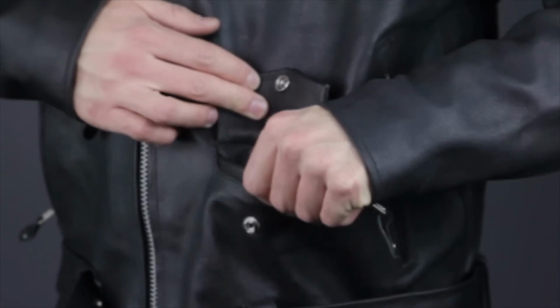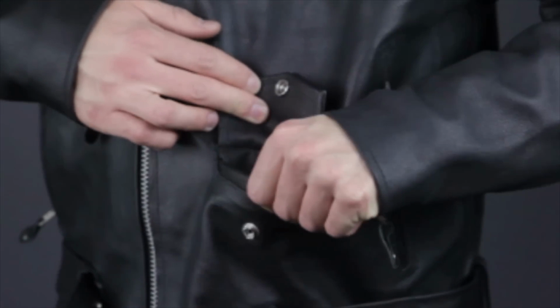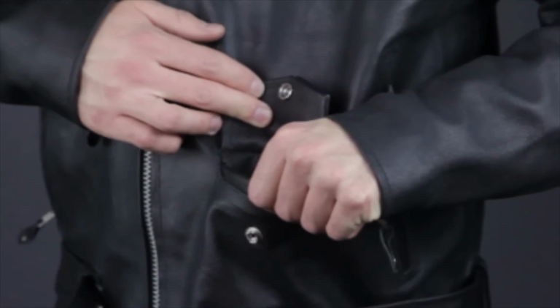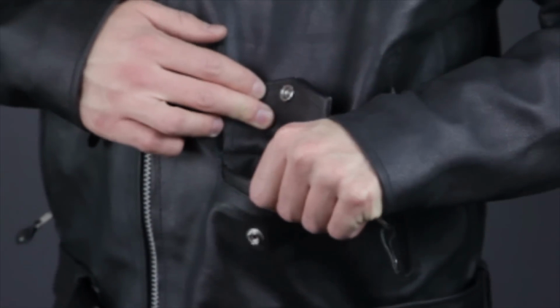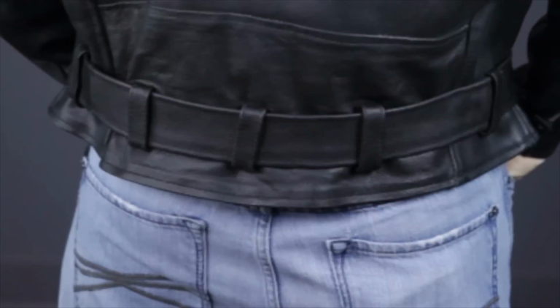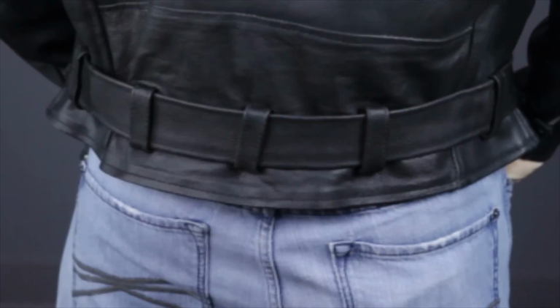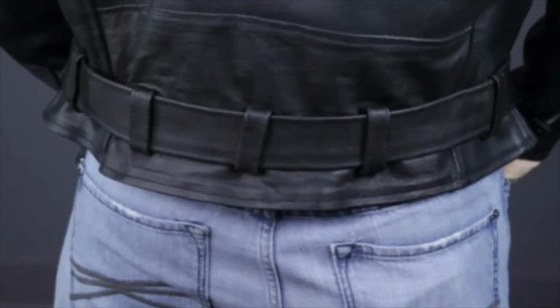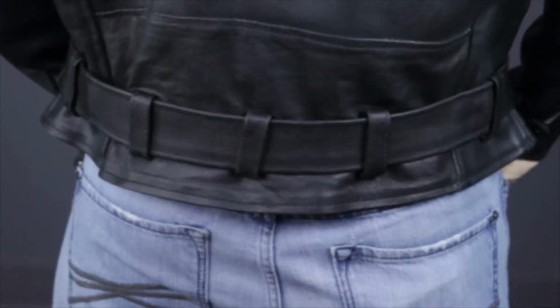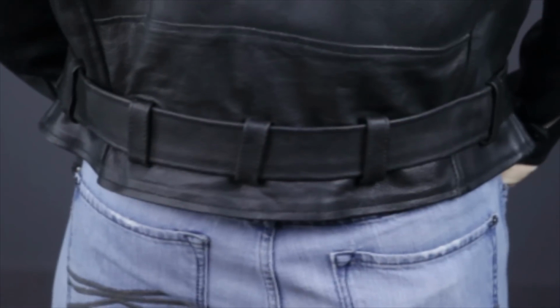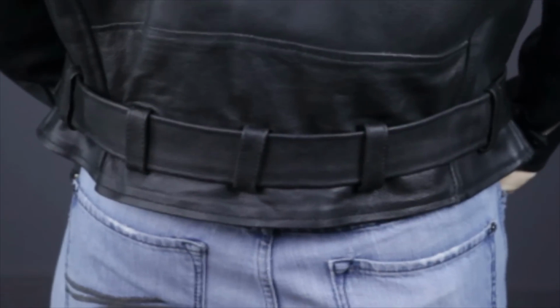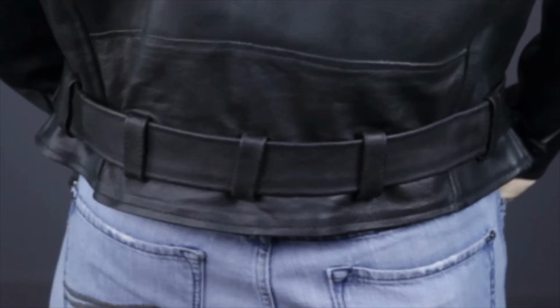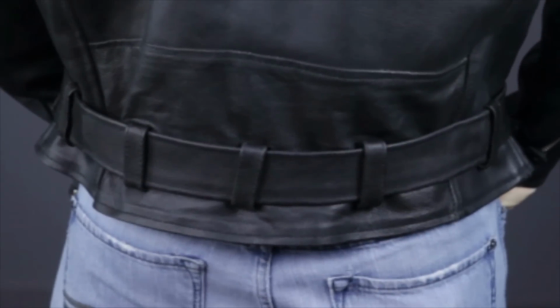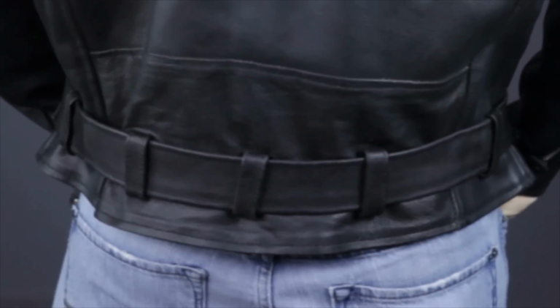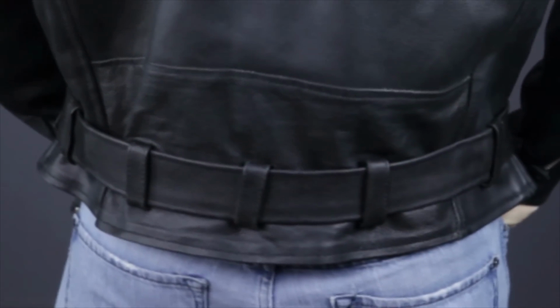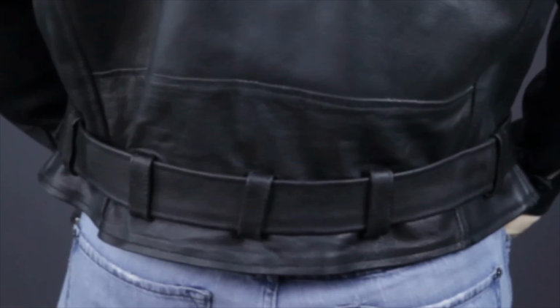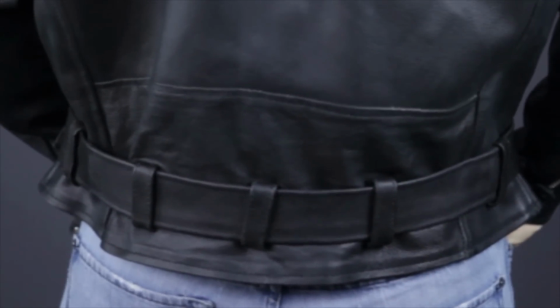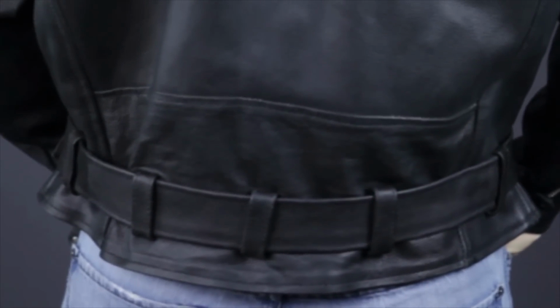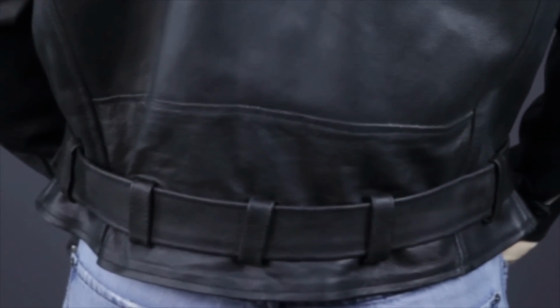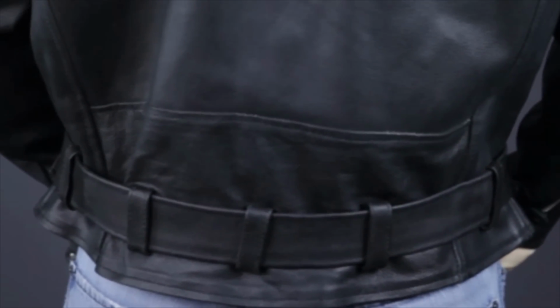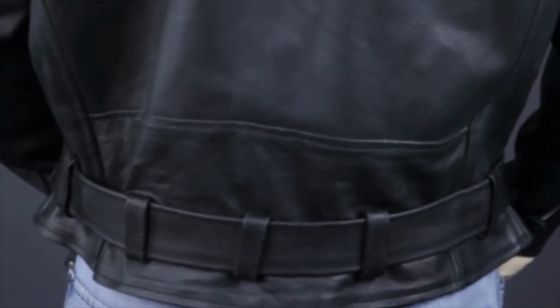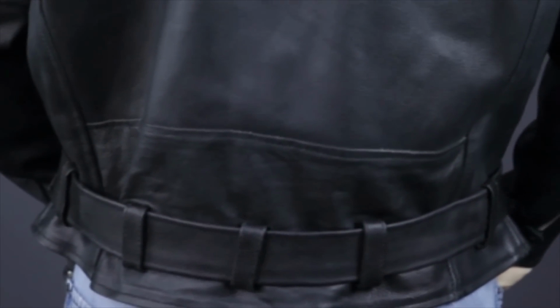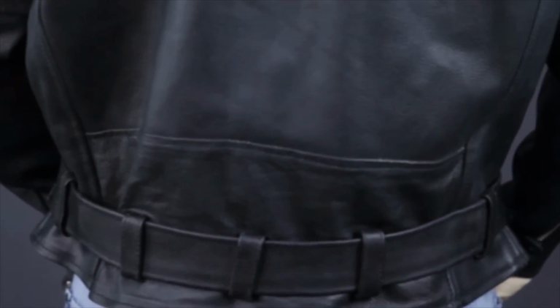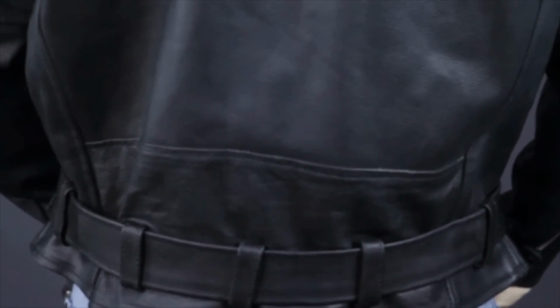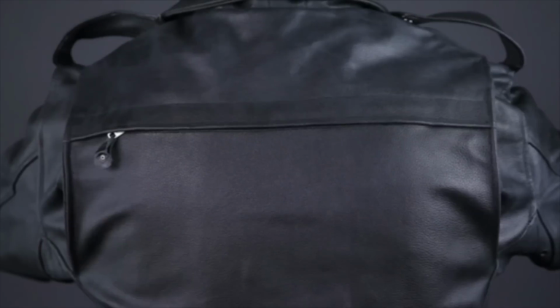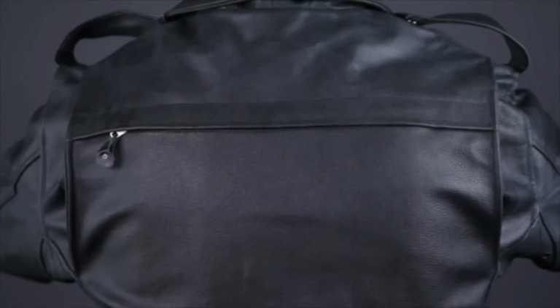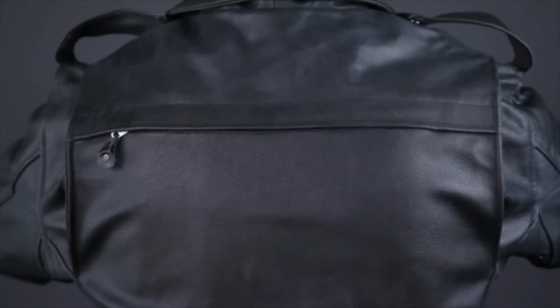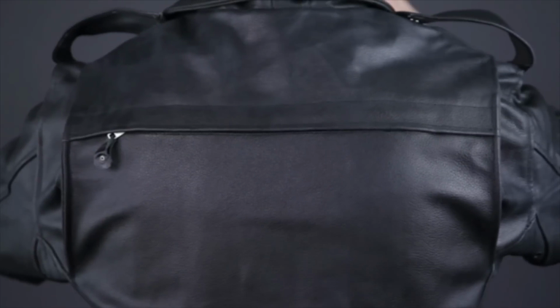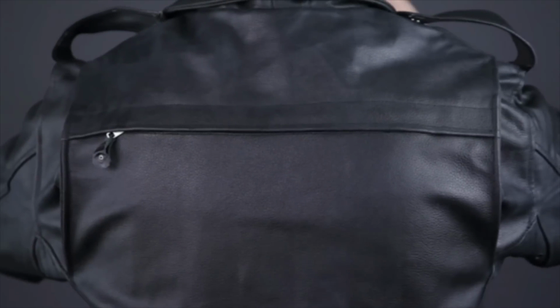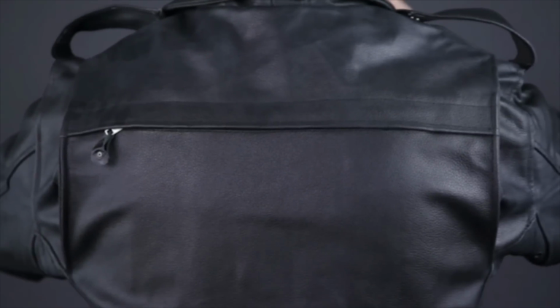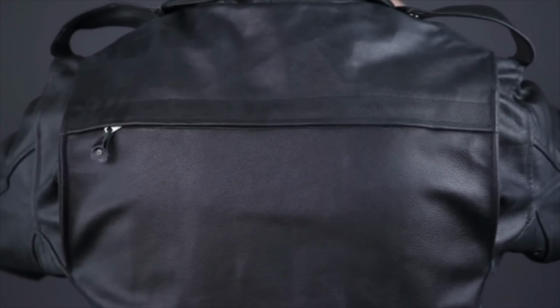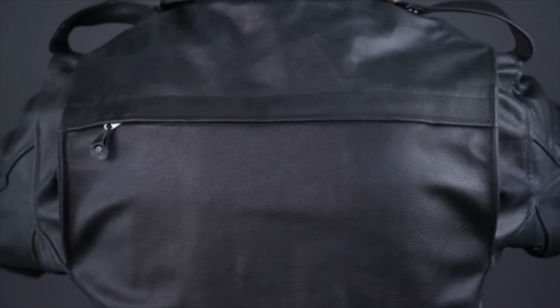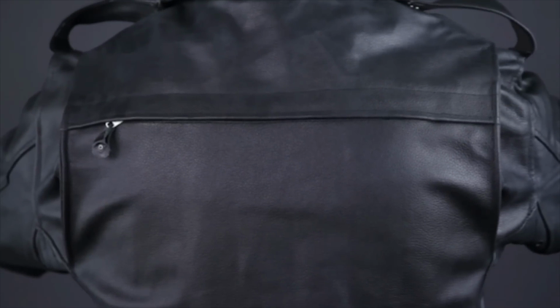On the back of the 403, you can again see the waist belt and the expansion joints in the shoulders for increased mobility.